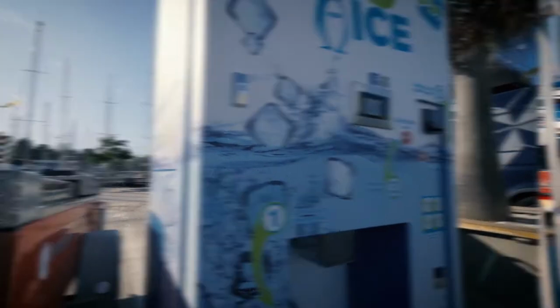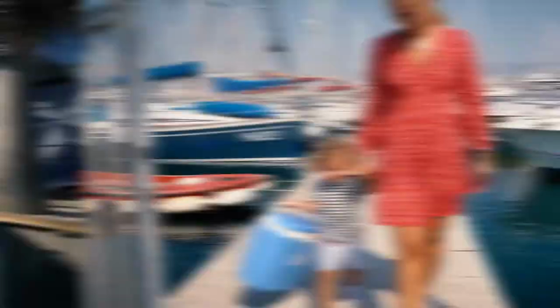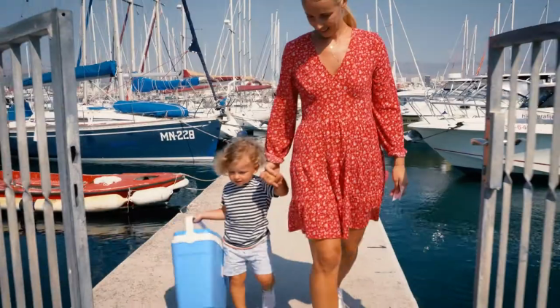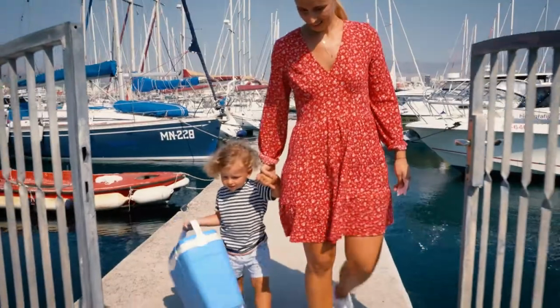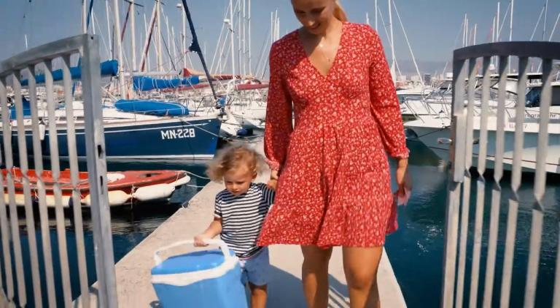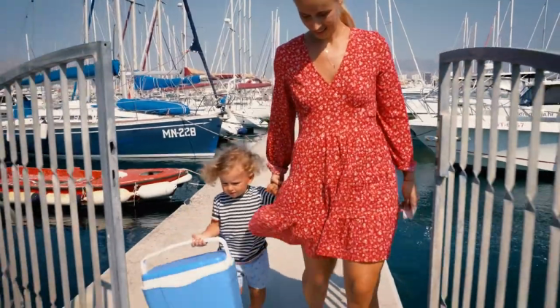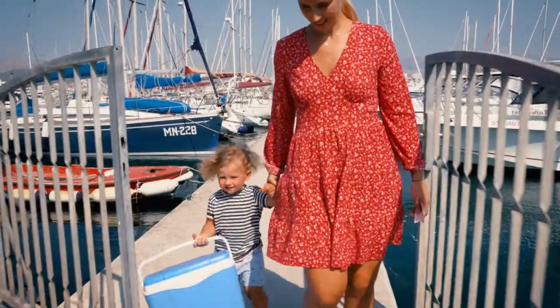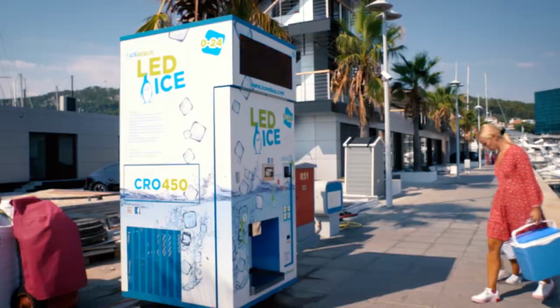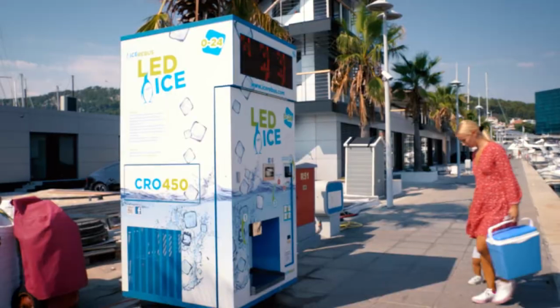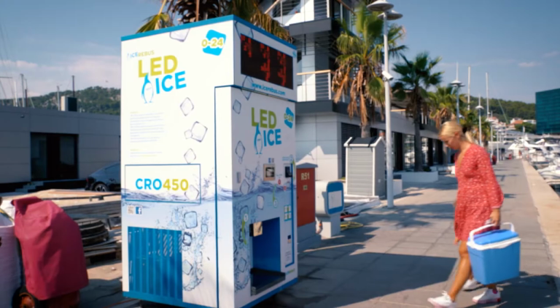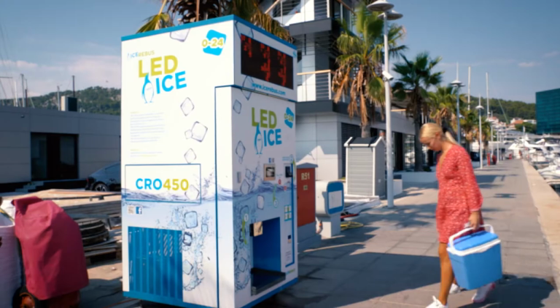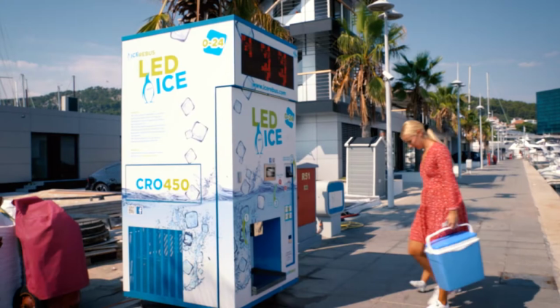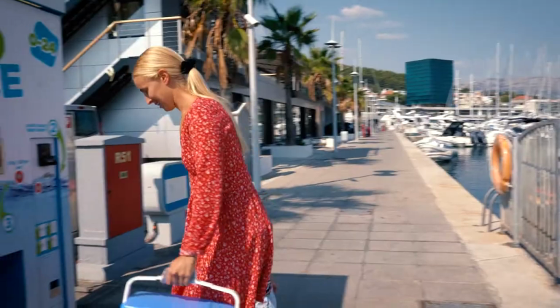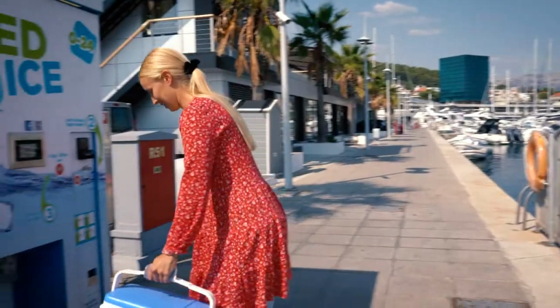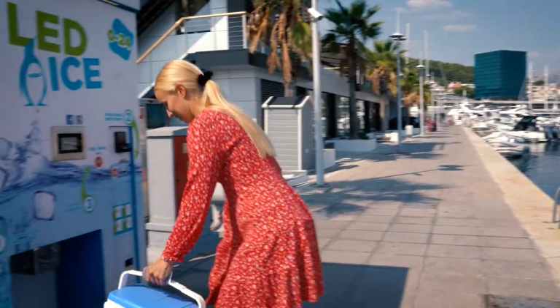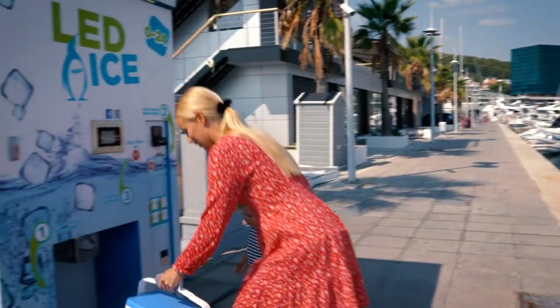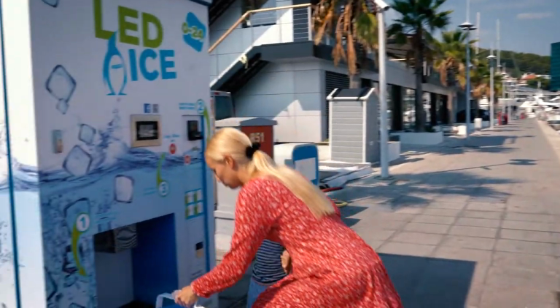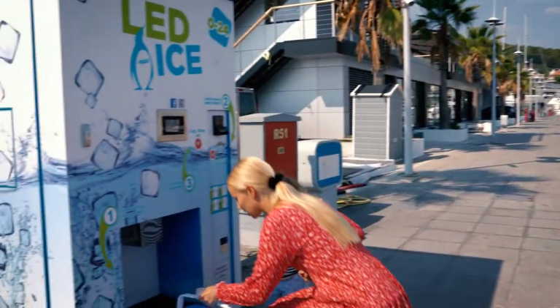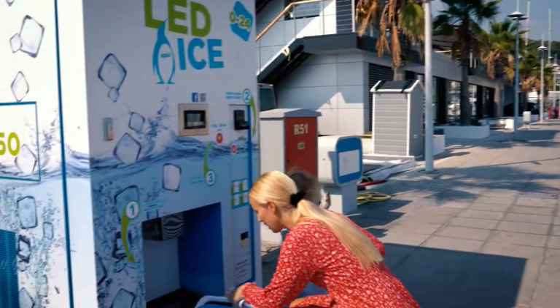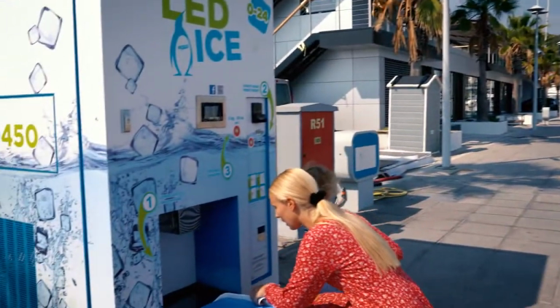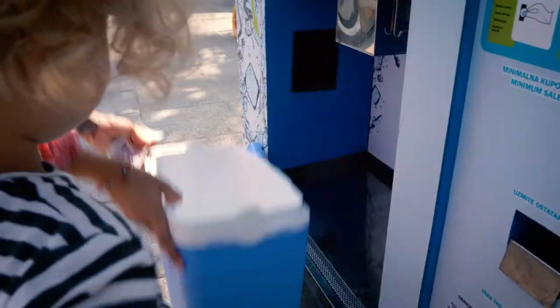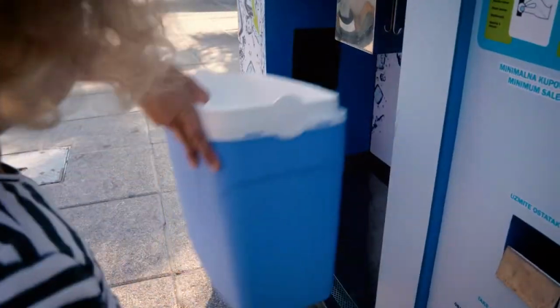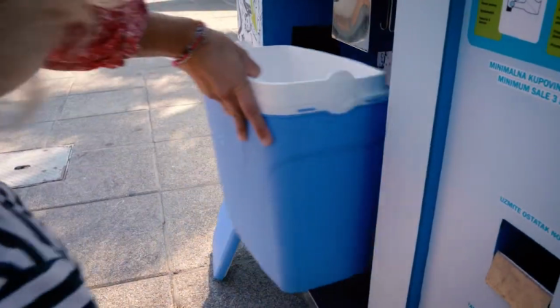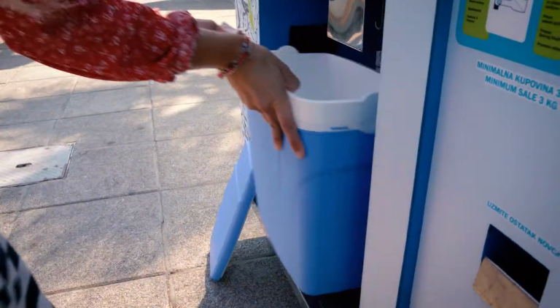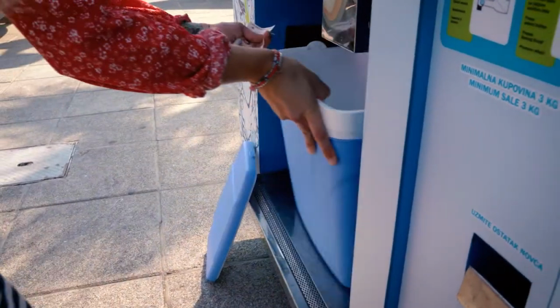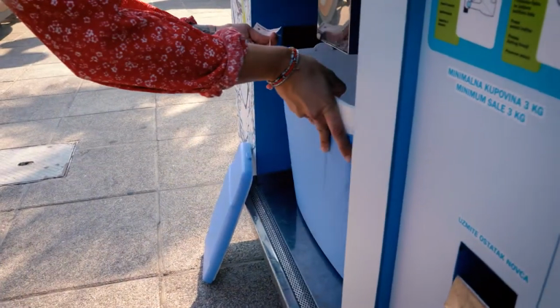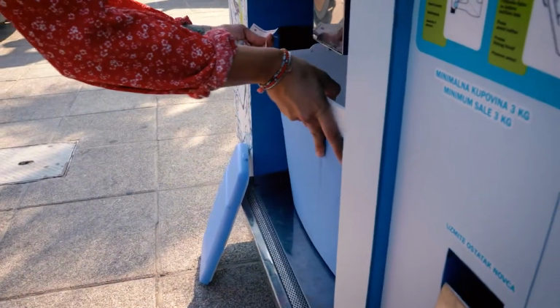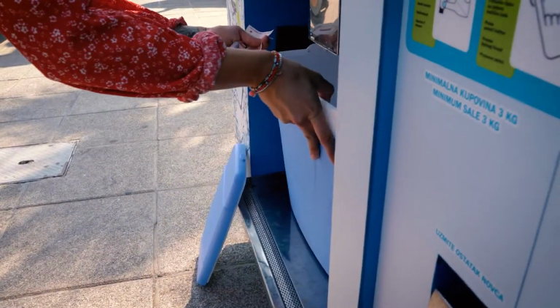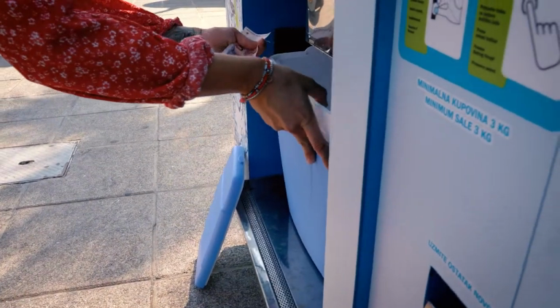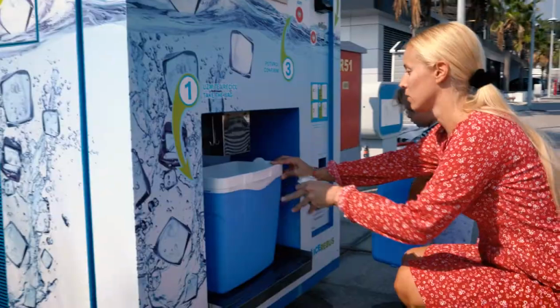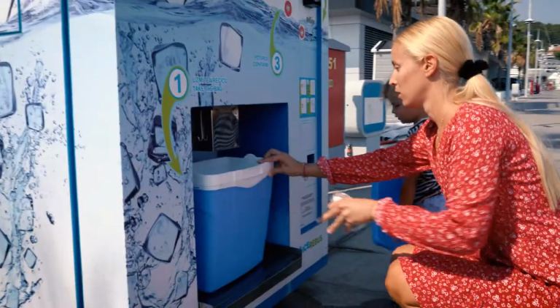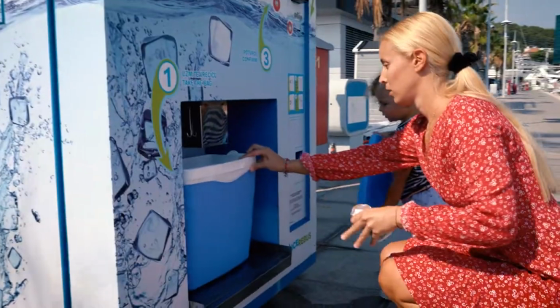Ice vending machines, CRO450, are self-standing units that produce, storage and sell fresh-made ice.